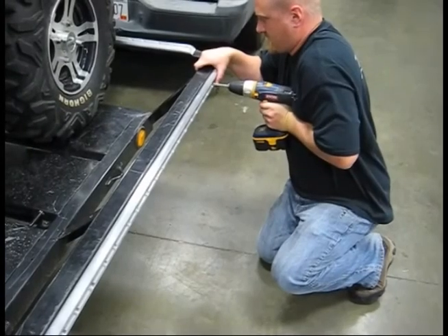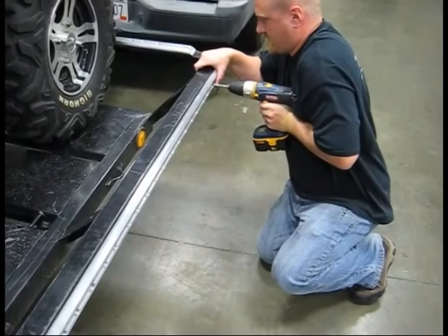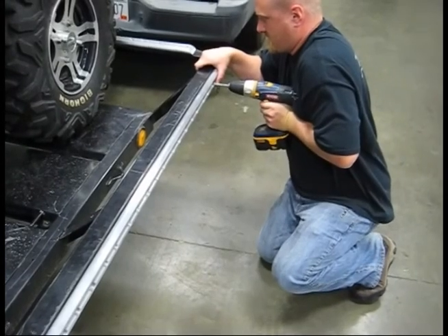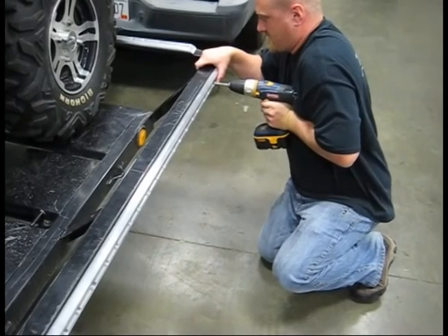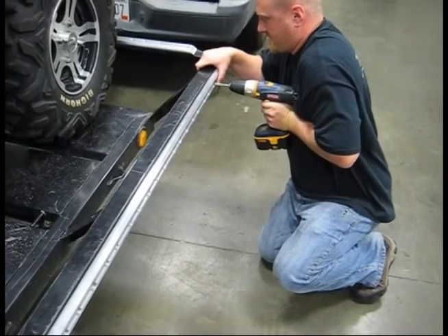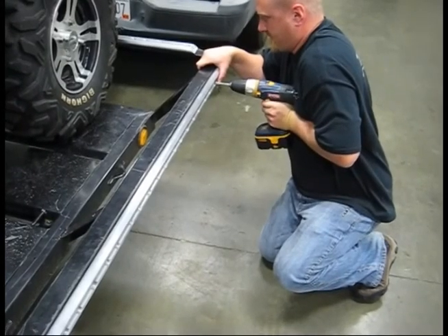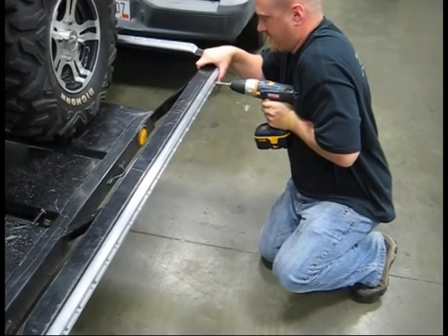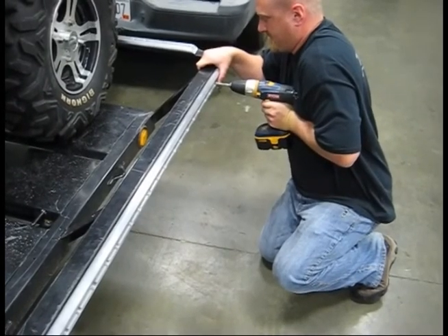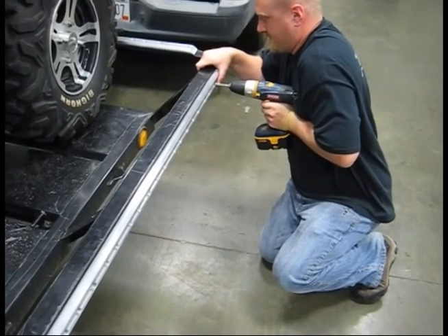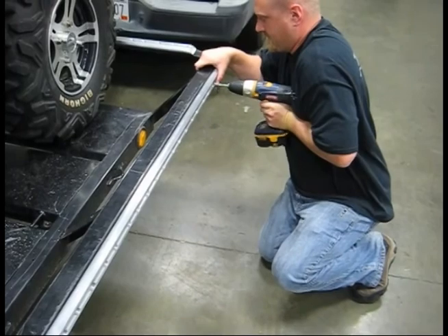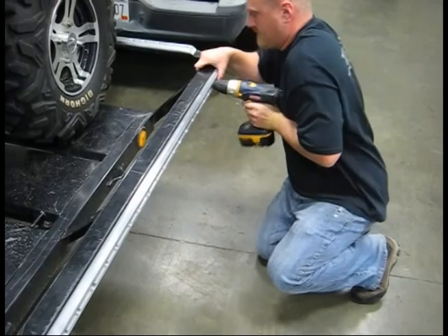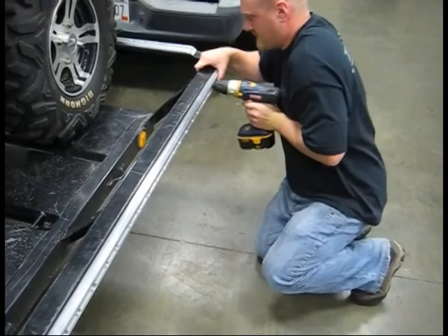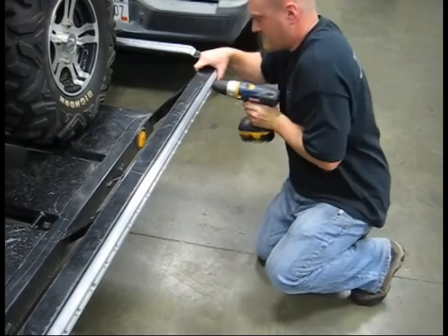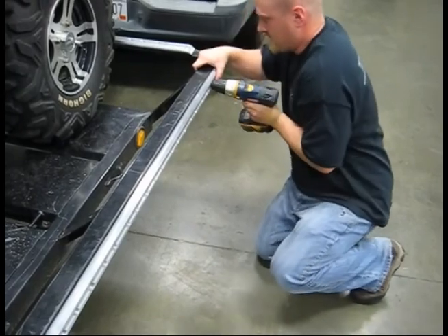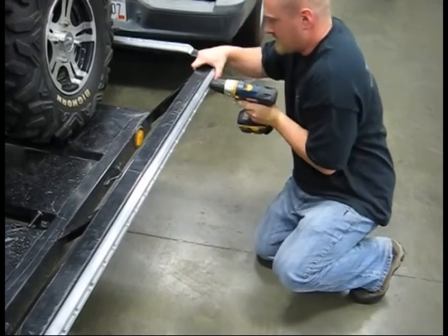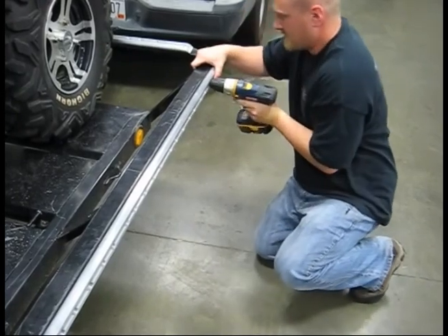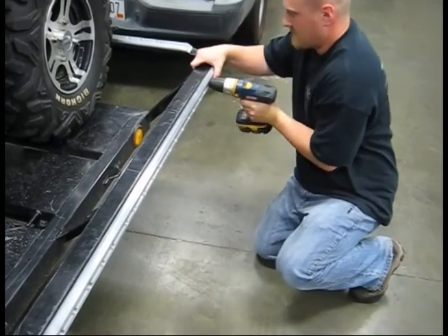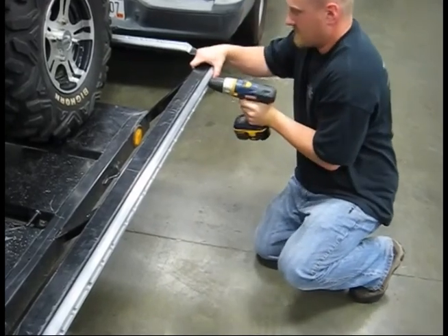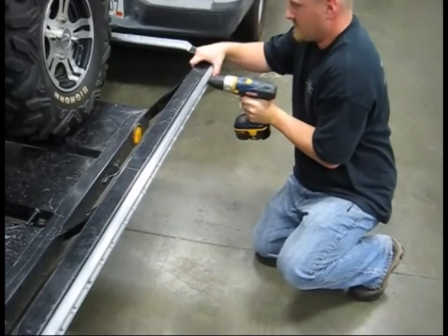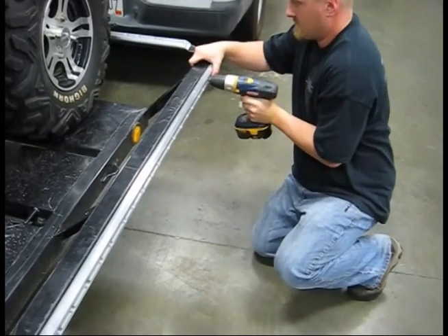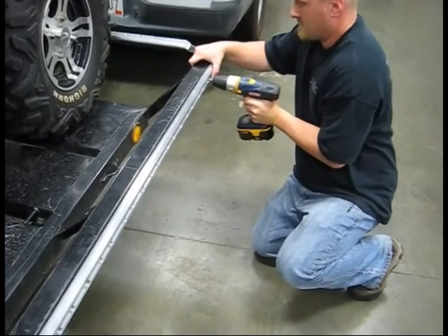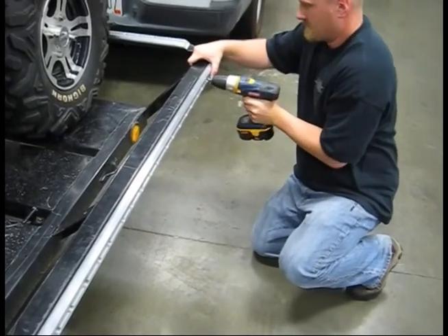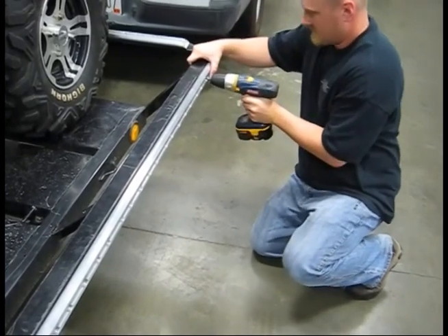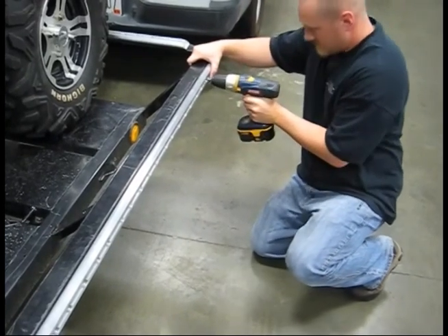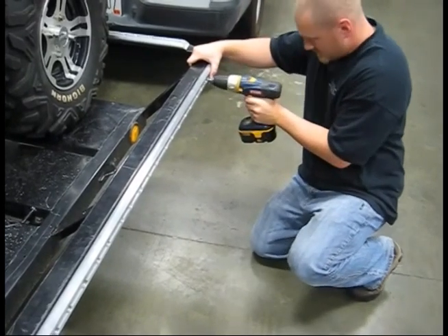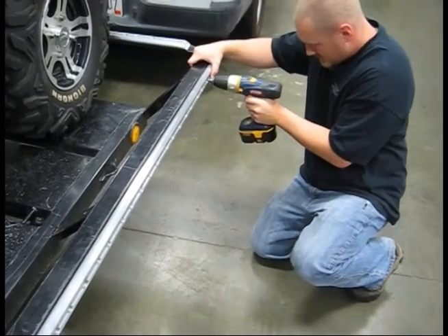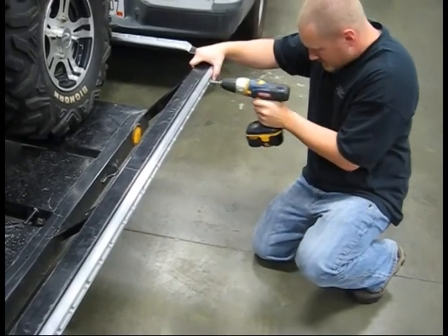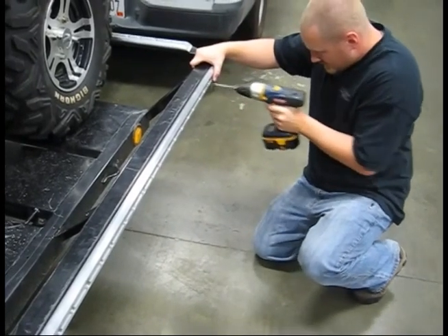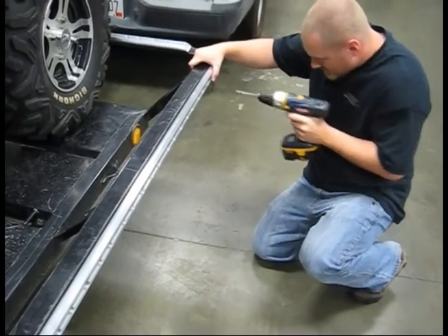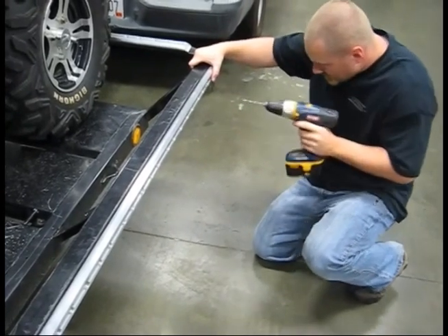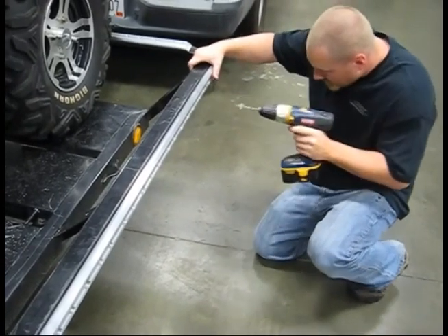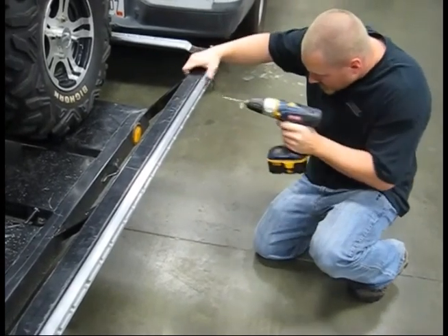With a few mounting positions already fastened, we no longer need the clamps and can drill the remaining holes quickly.